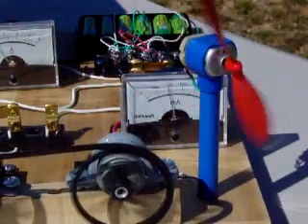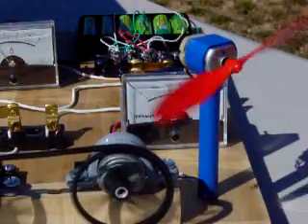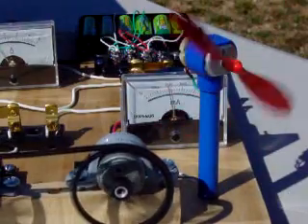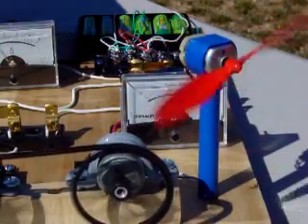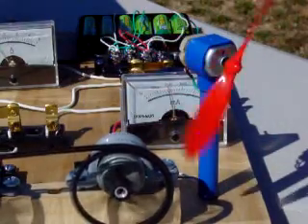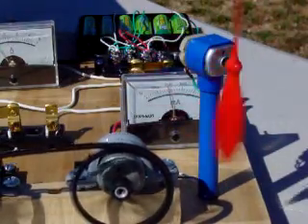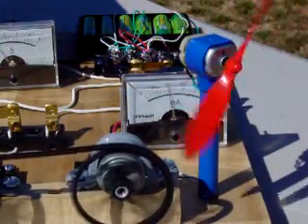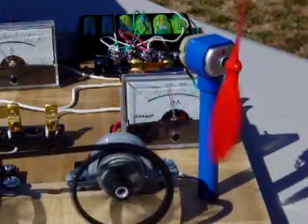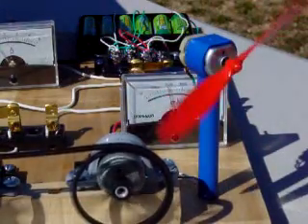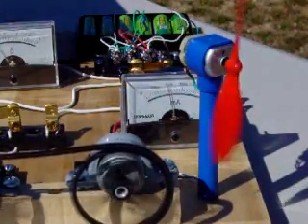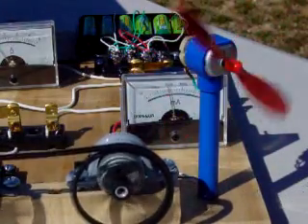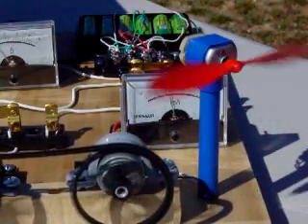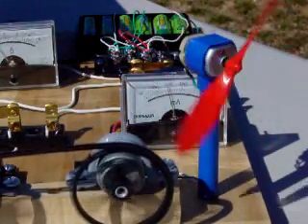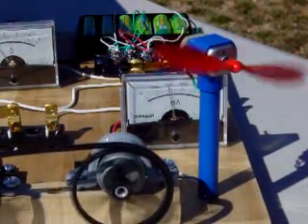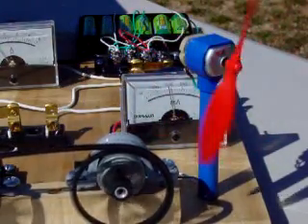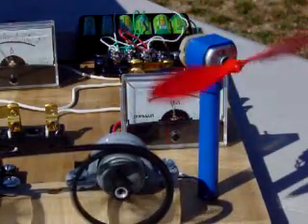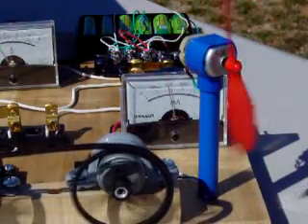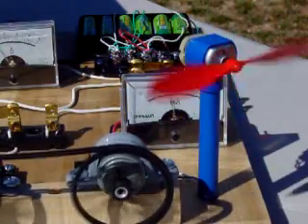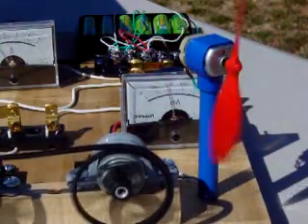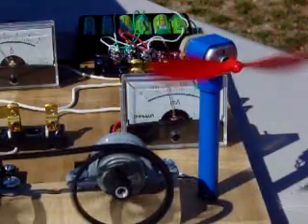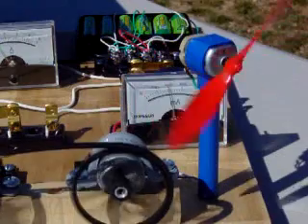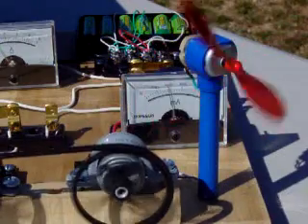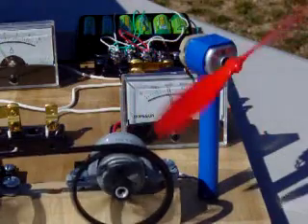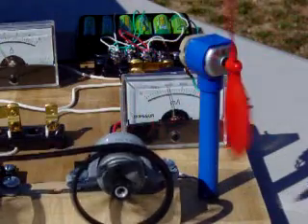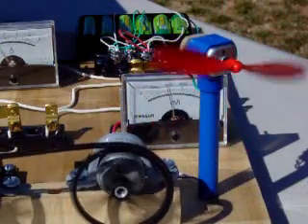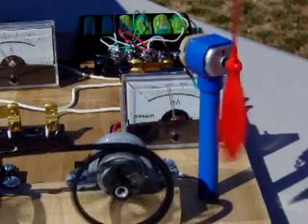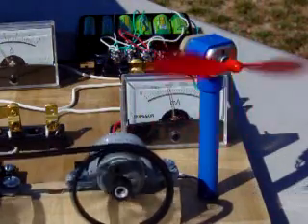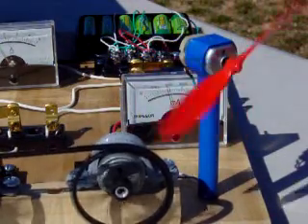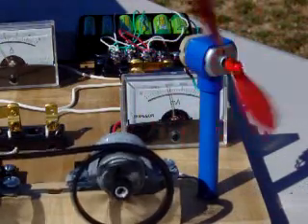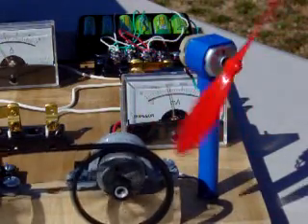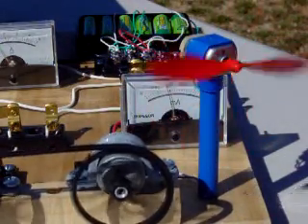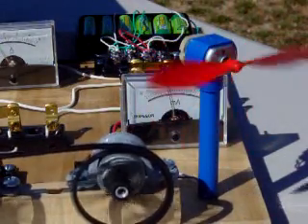This fan takes about 200 milliamps to run, showing that the generator produces useful power. The output of the generator is connected to the fan.